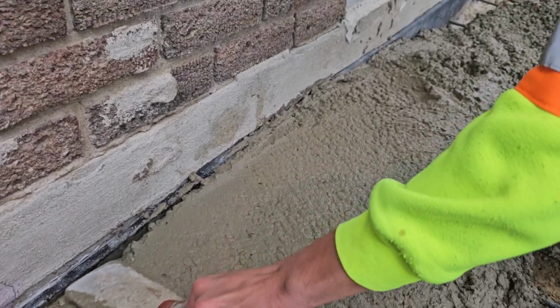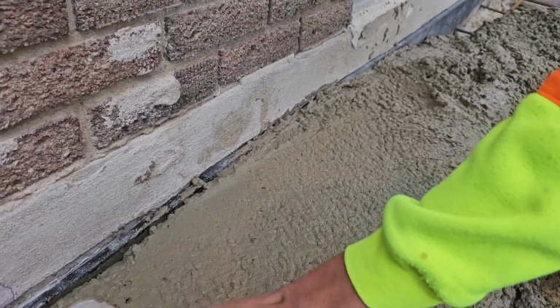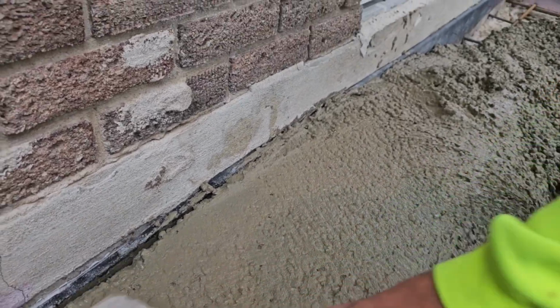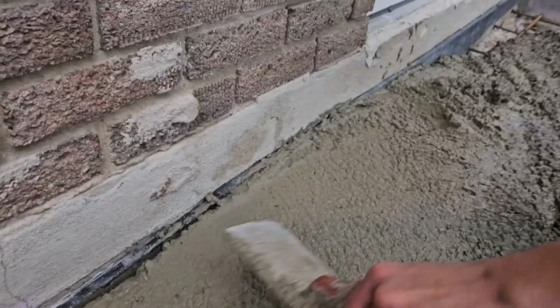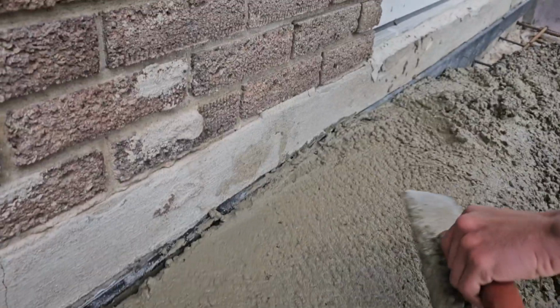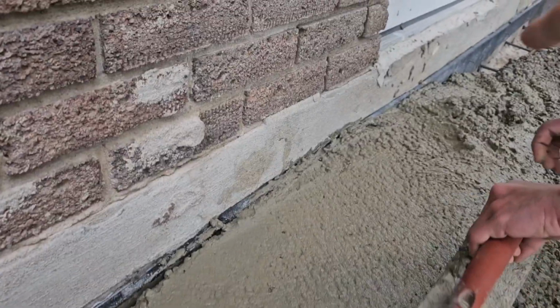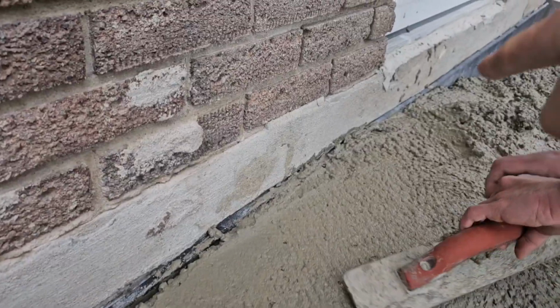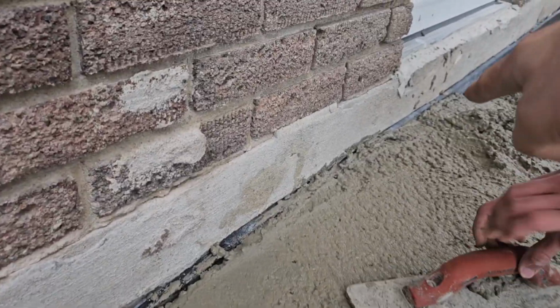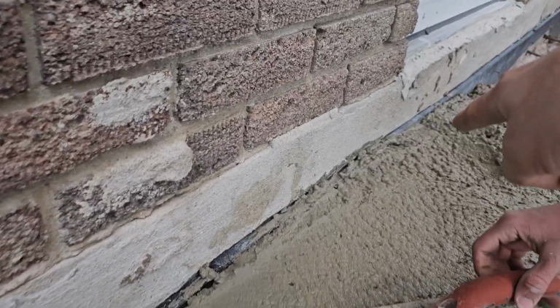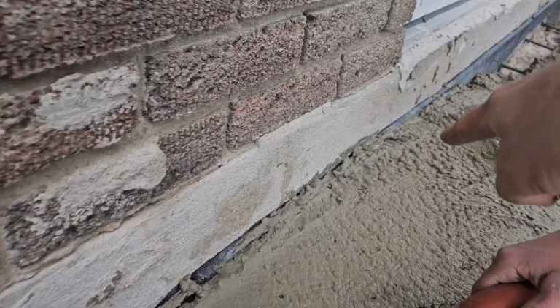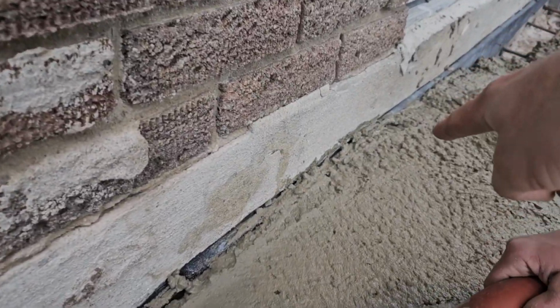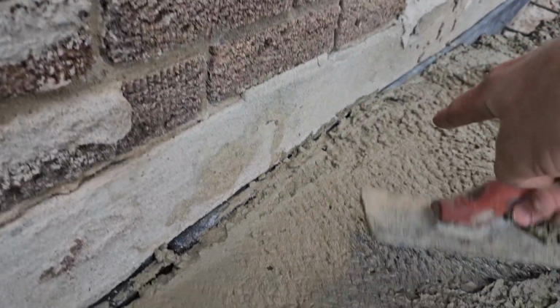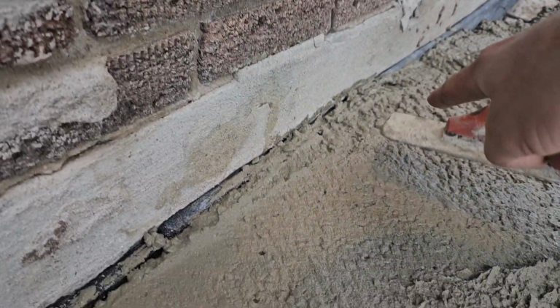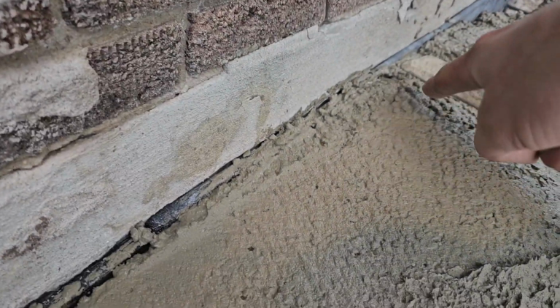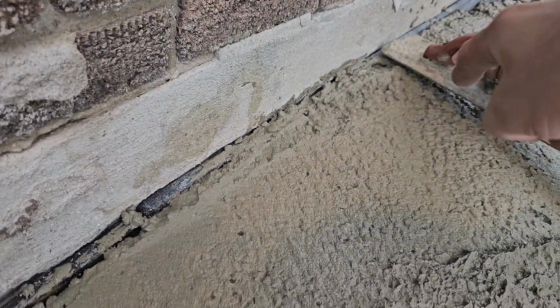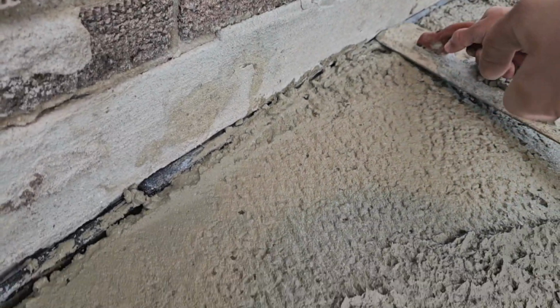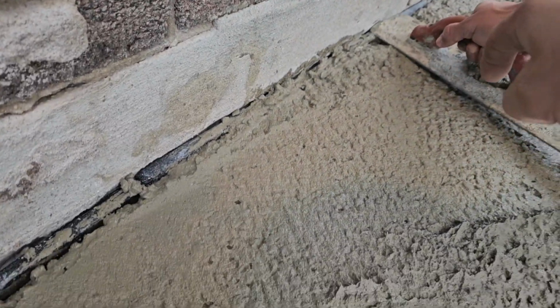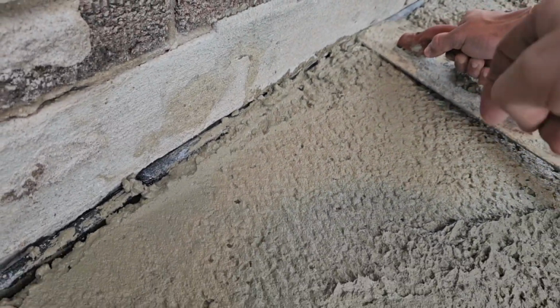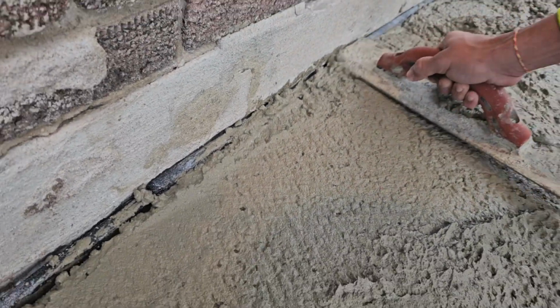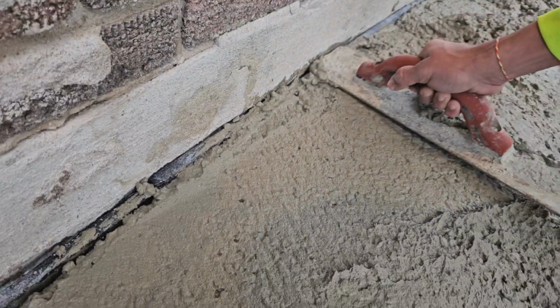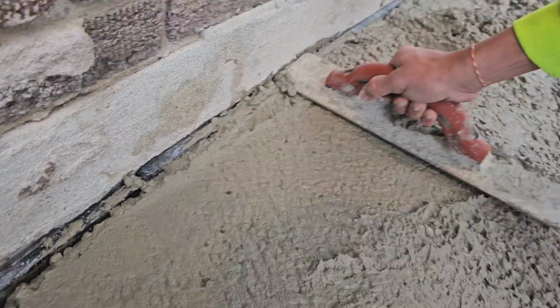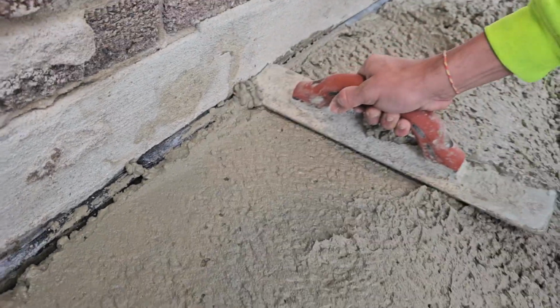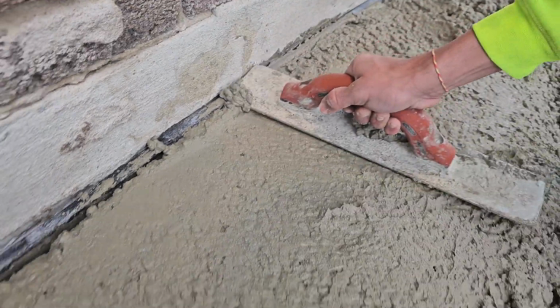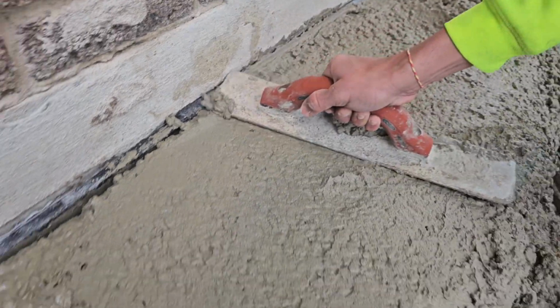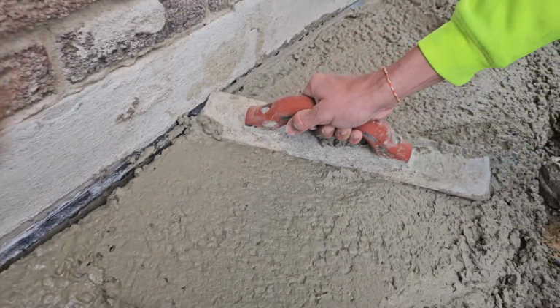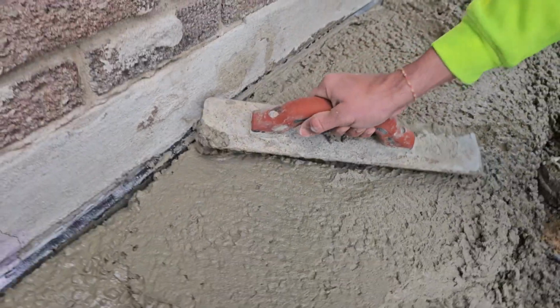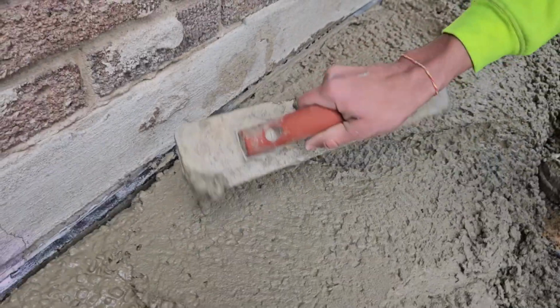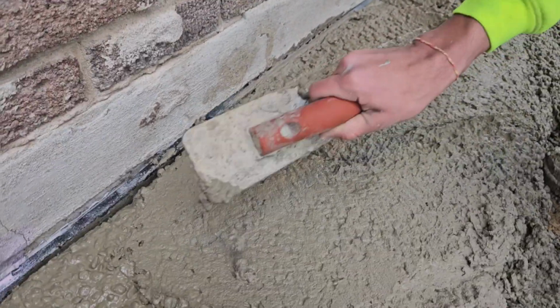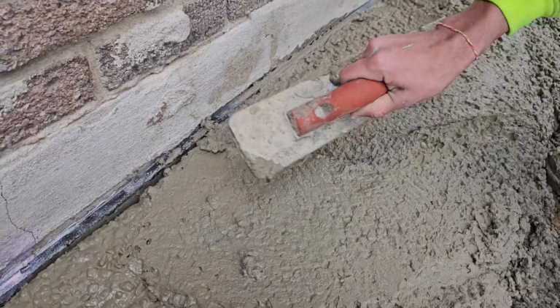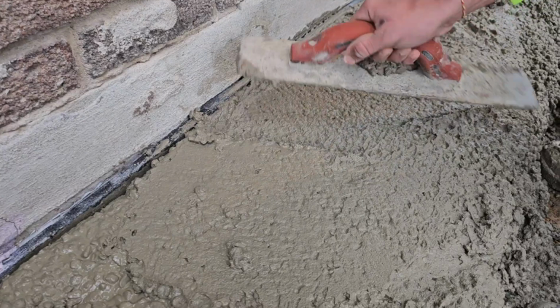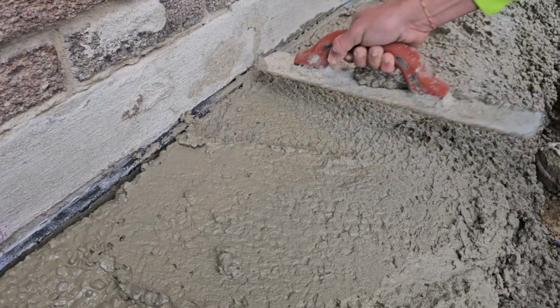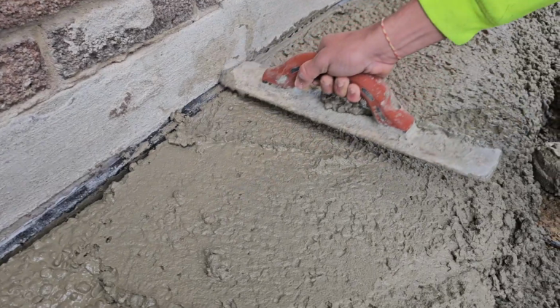See this? See this ledge right here? Always keep that nice and clean.